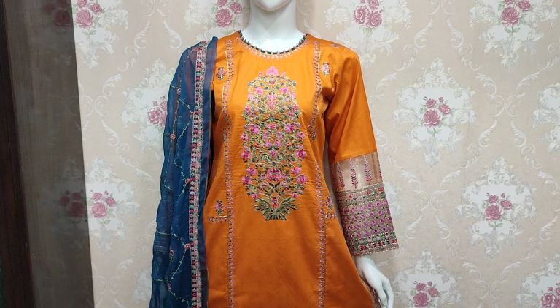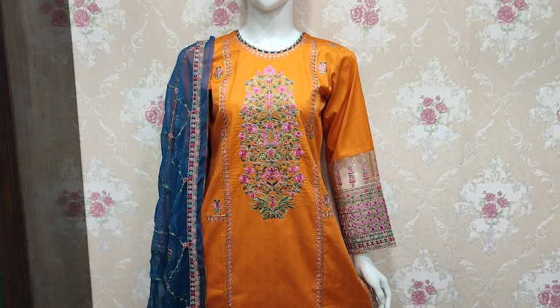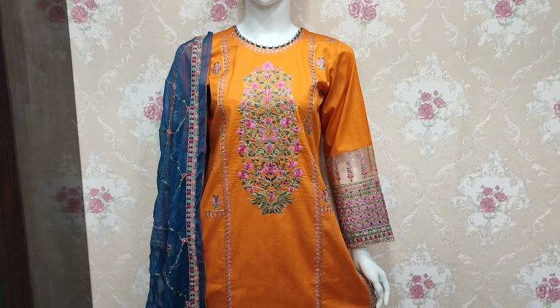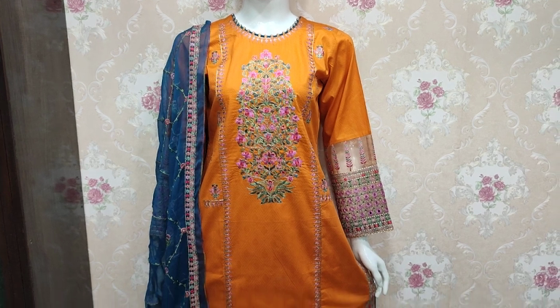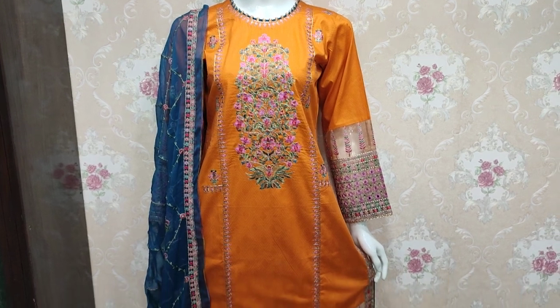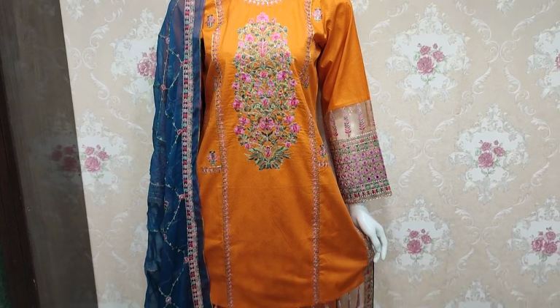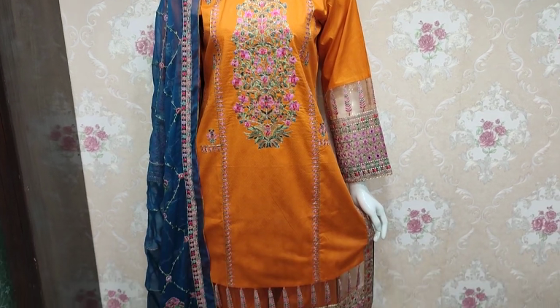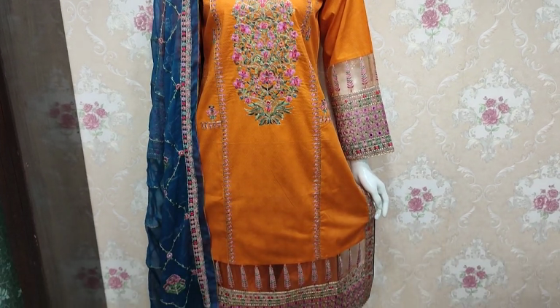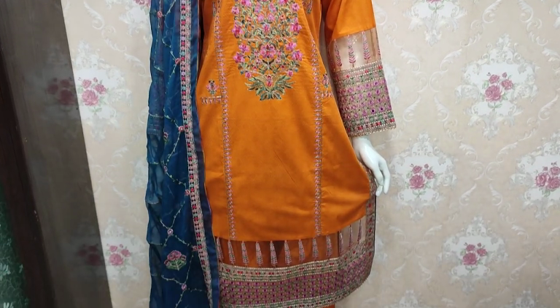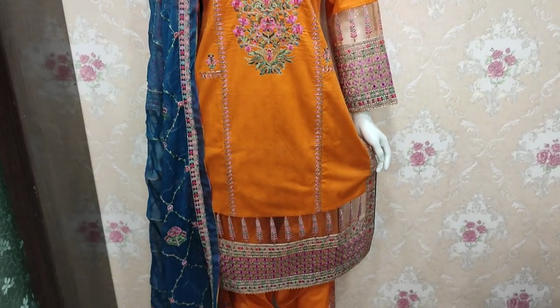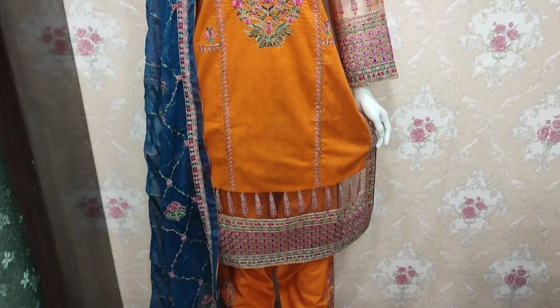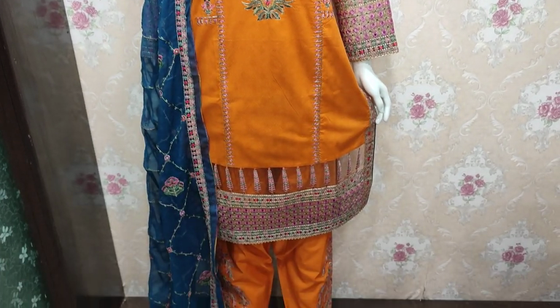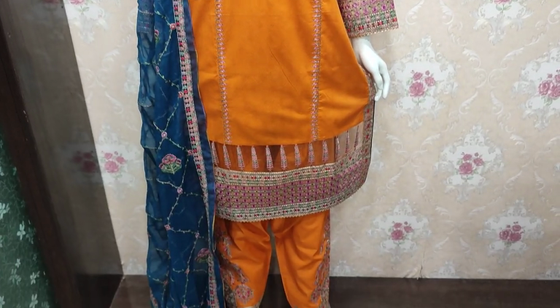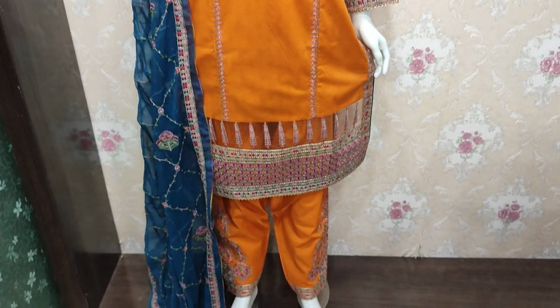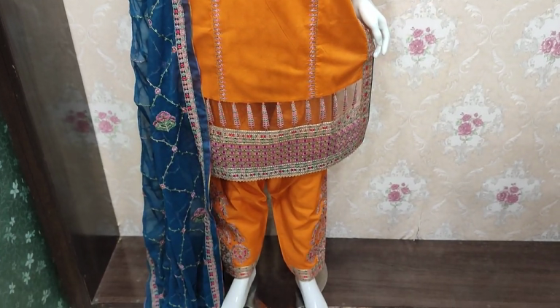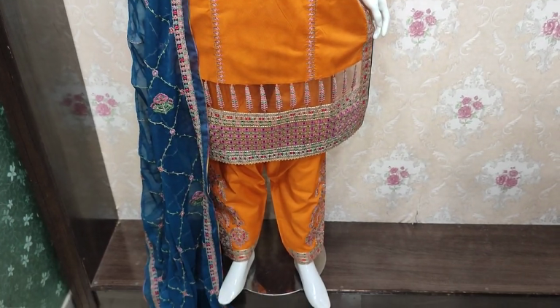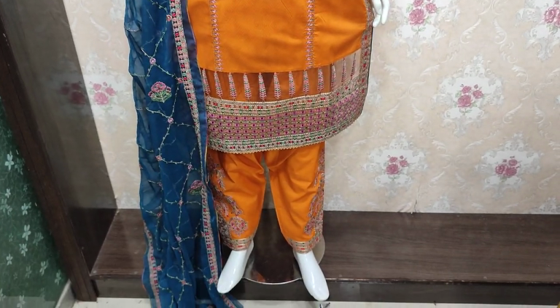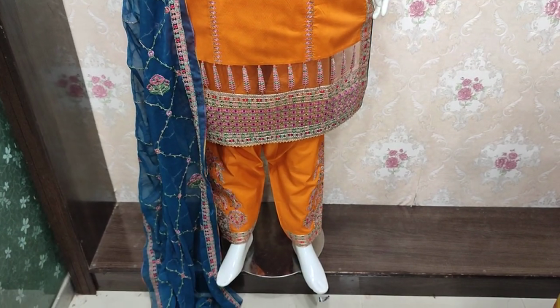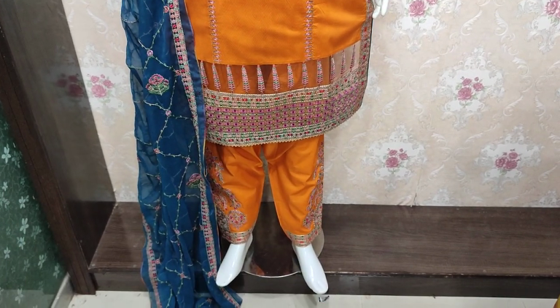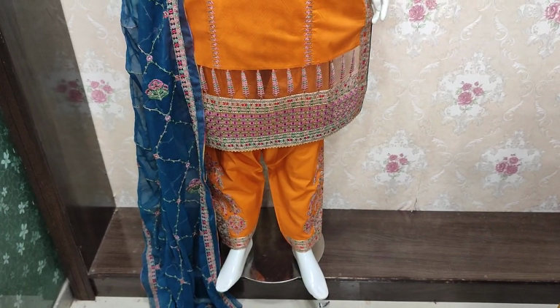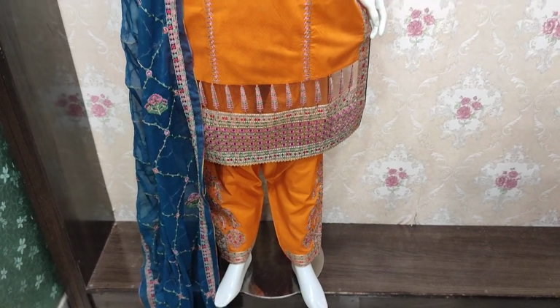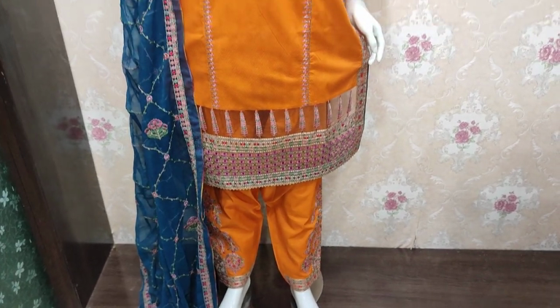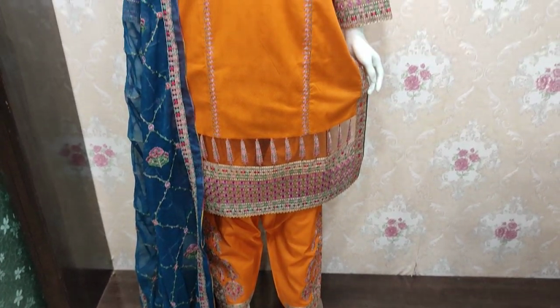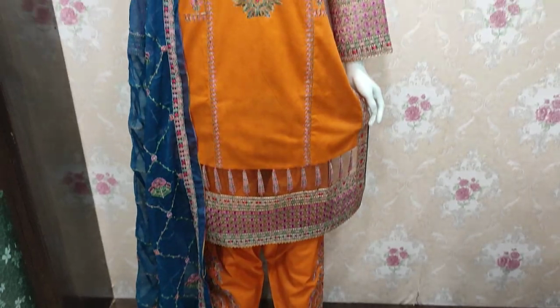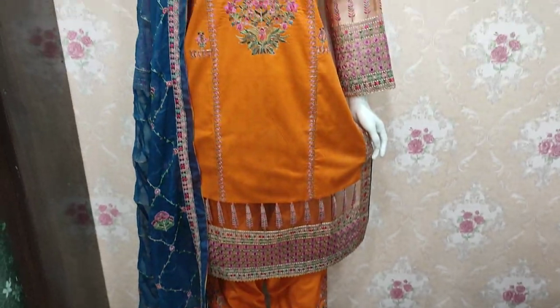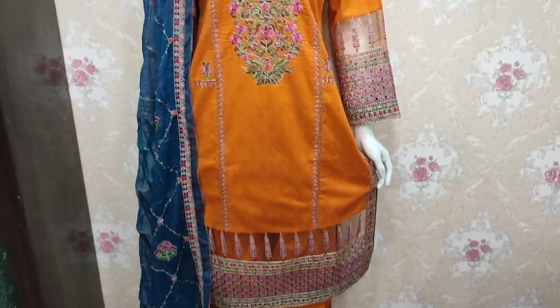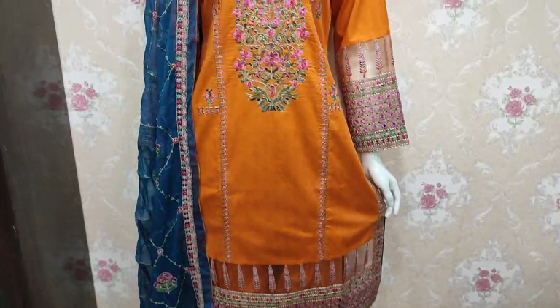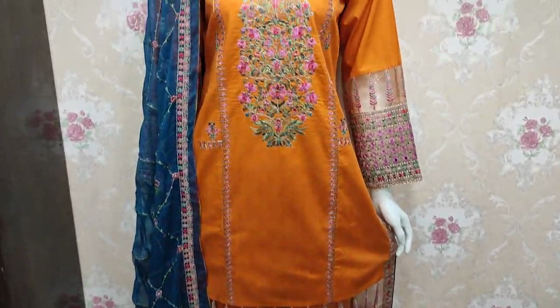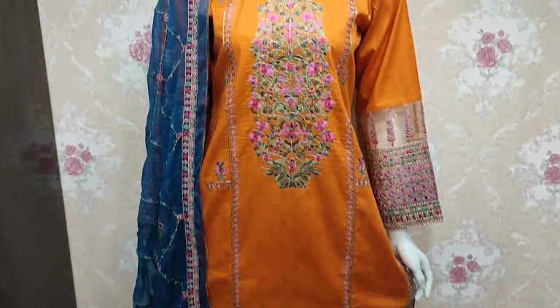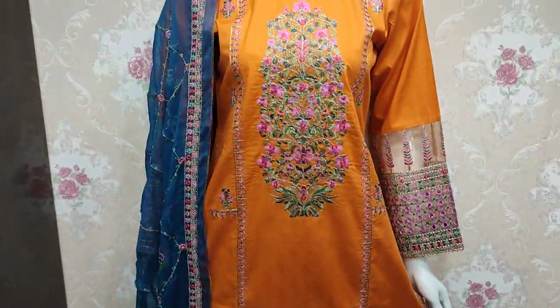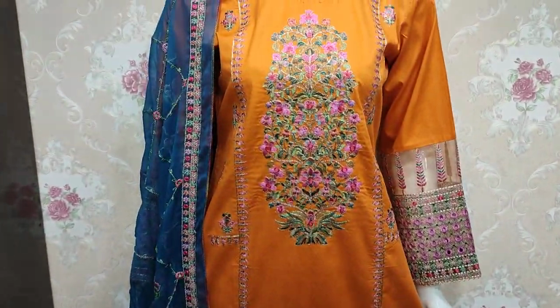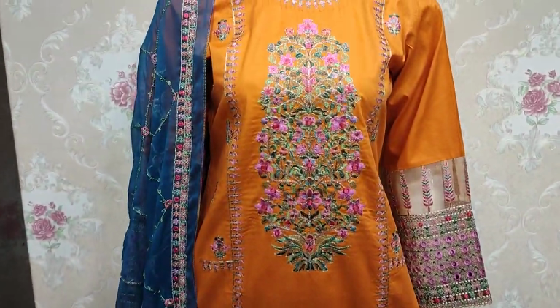Hello everyone, I'm Abdul Qadir here. This is in the Thakafat Collection. Here is a new design launched in Cotton Fancy.